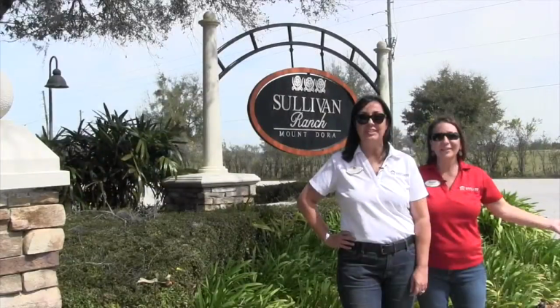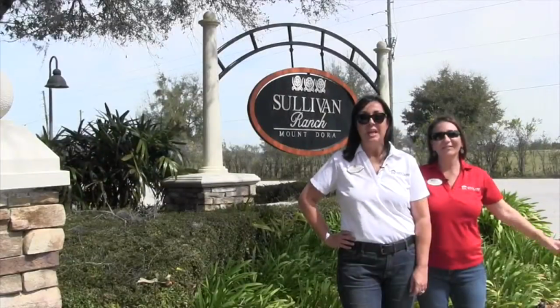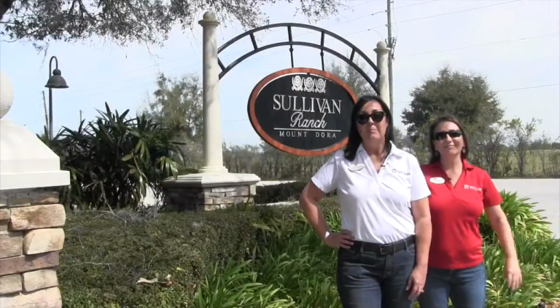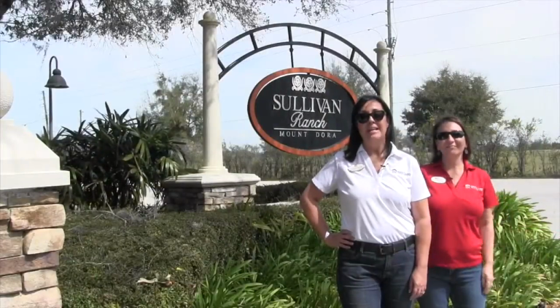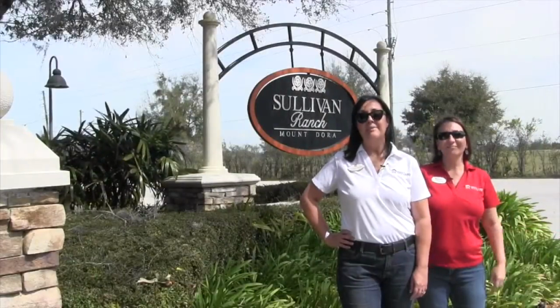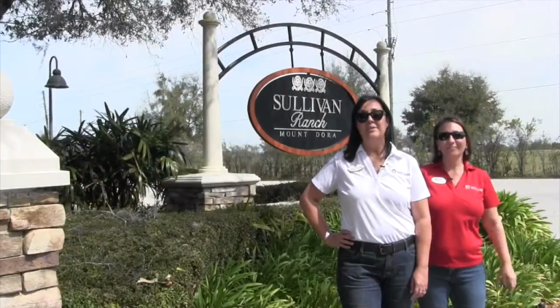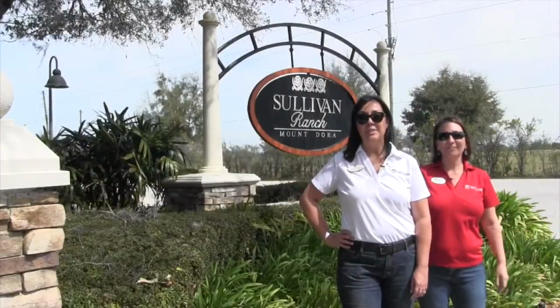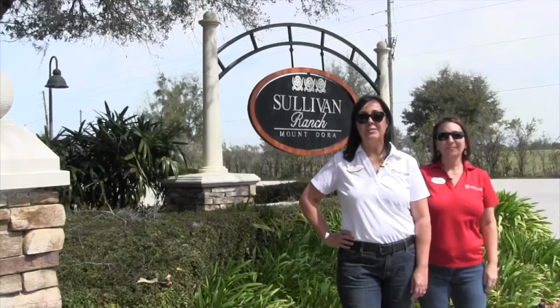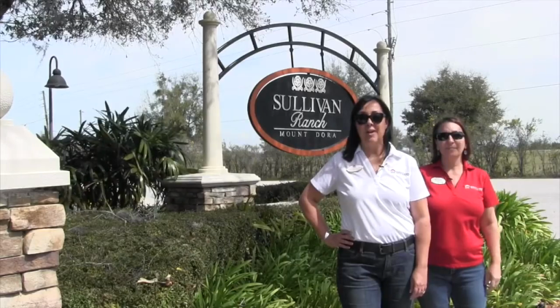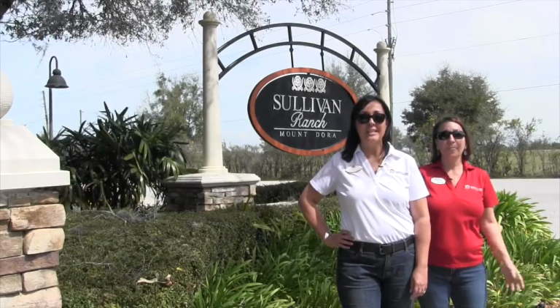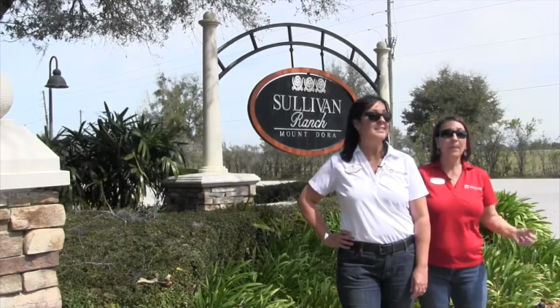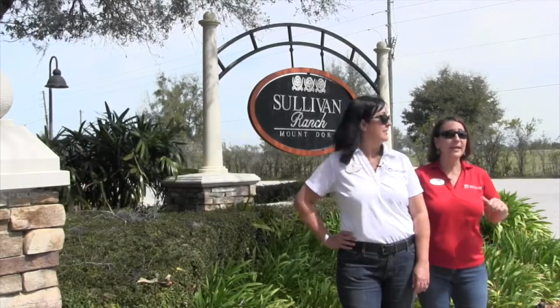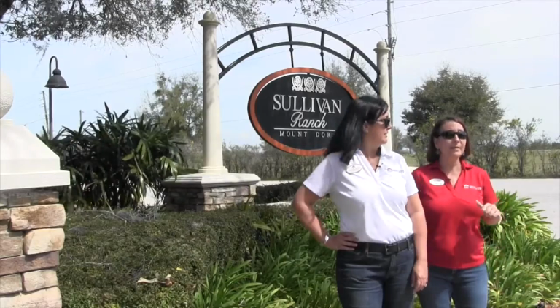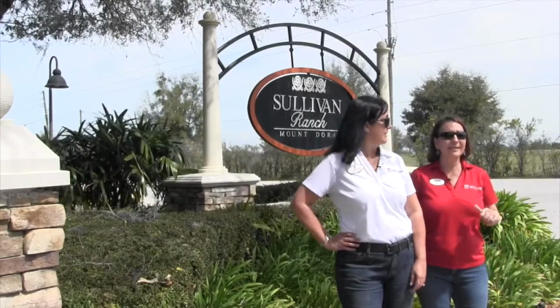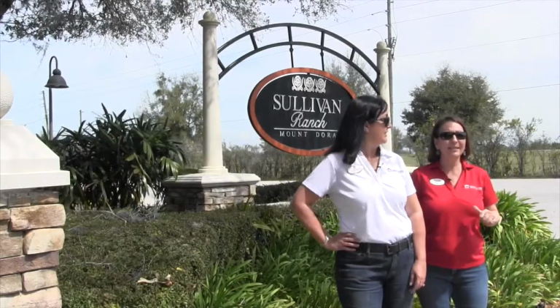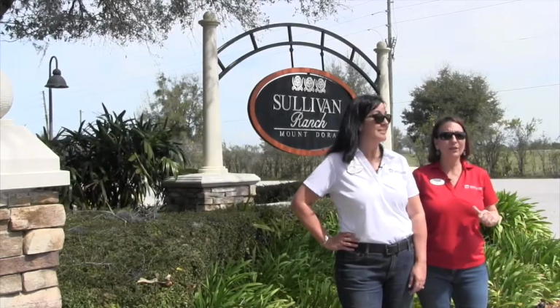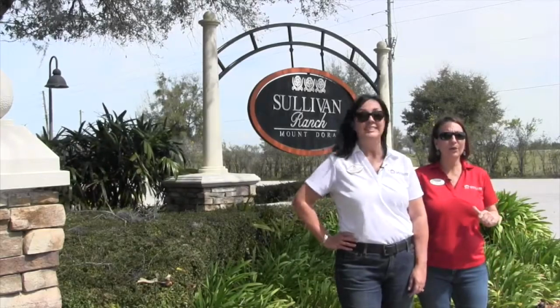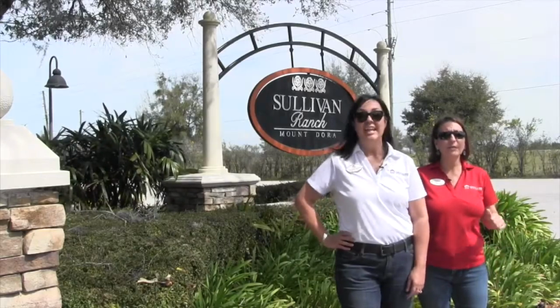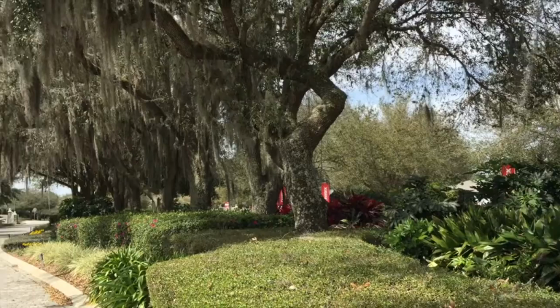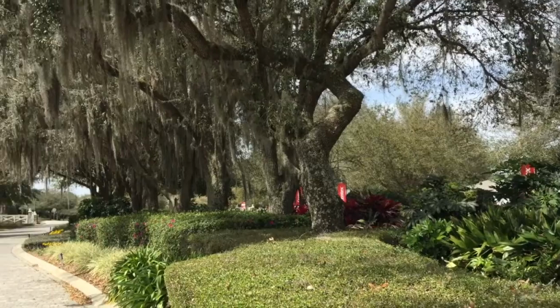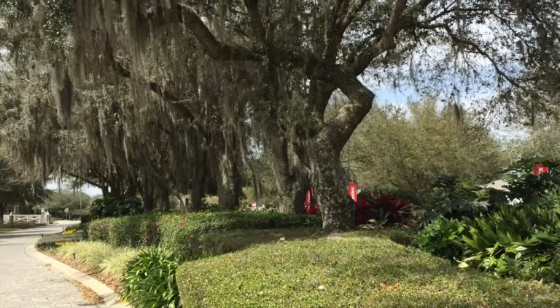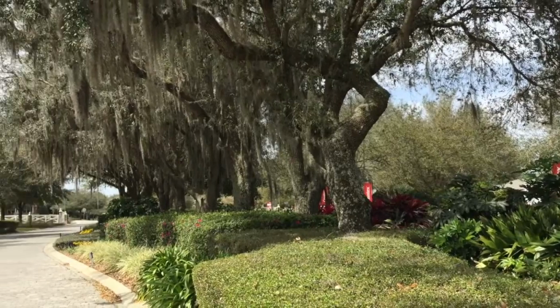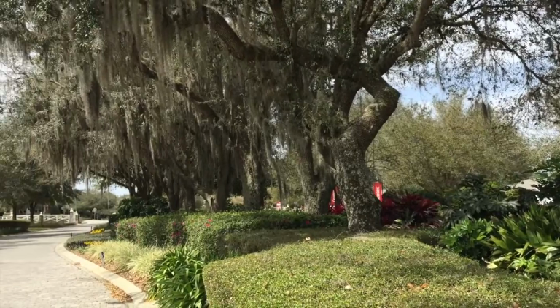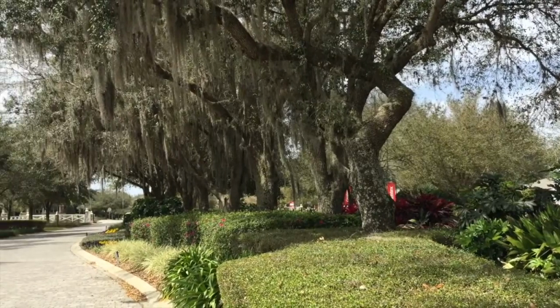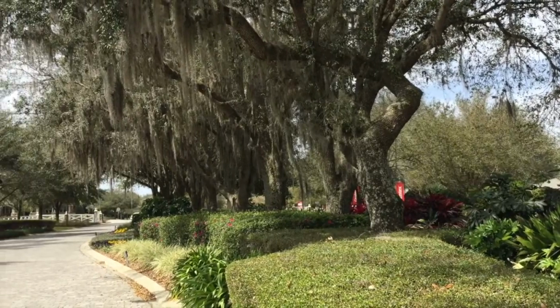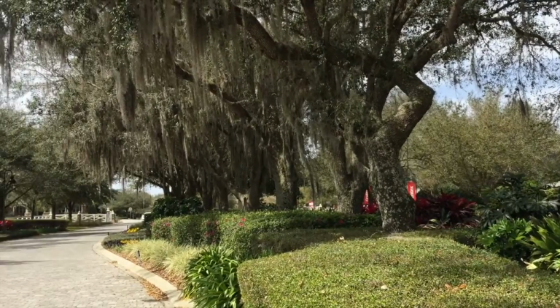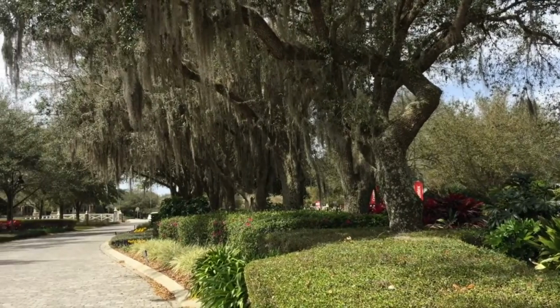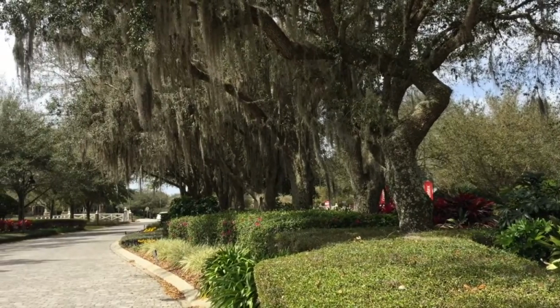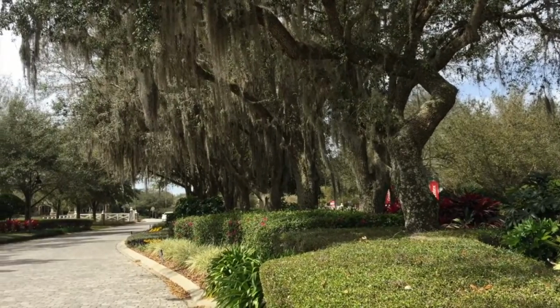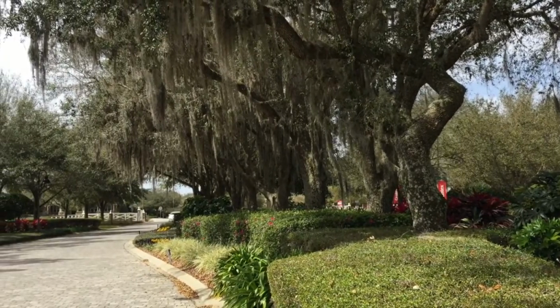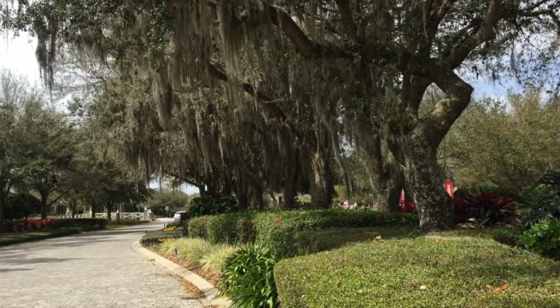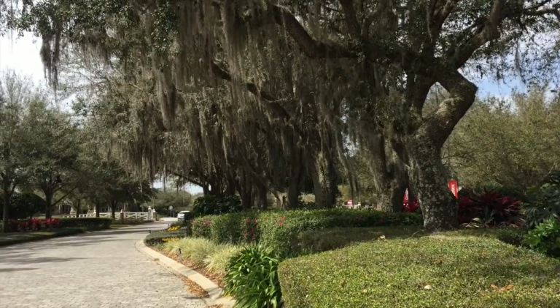My name is Chris Grant. My name is Lisa Jones. Welcome to Sullivan Ranch.